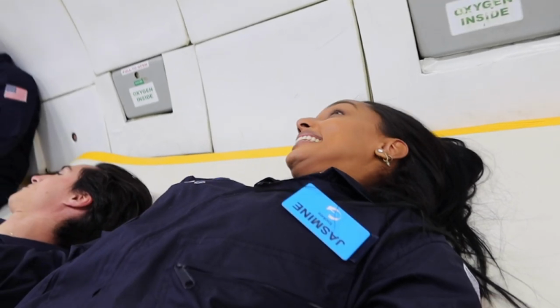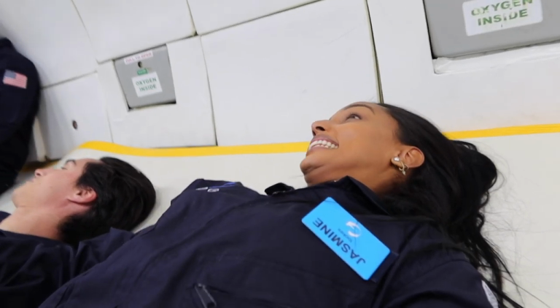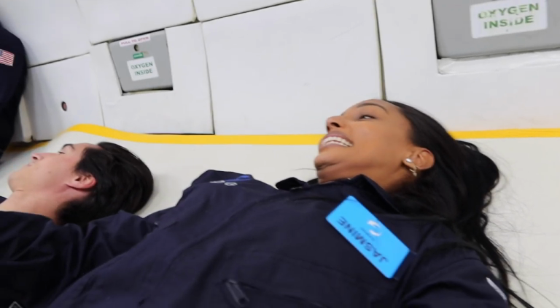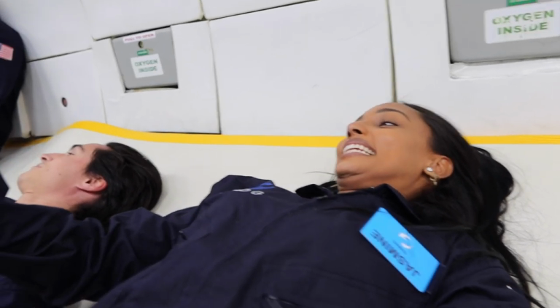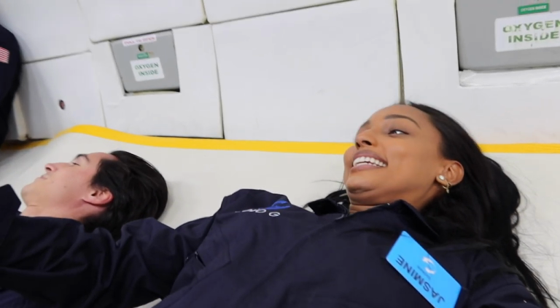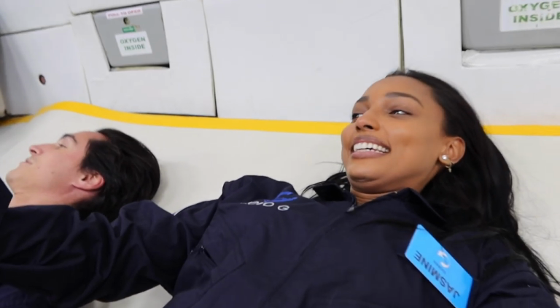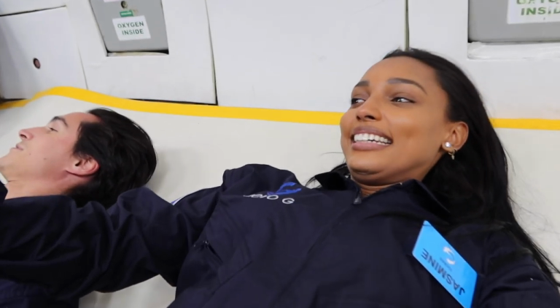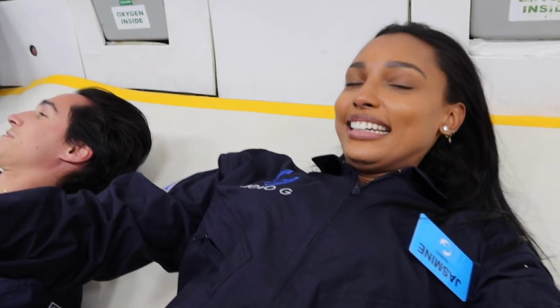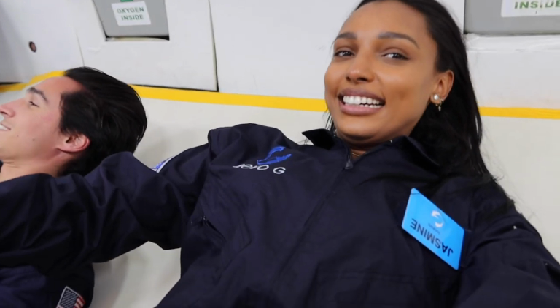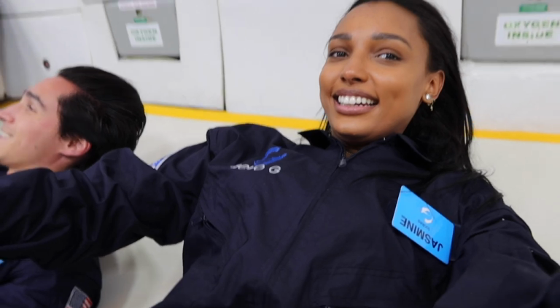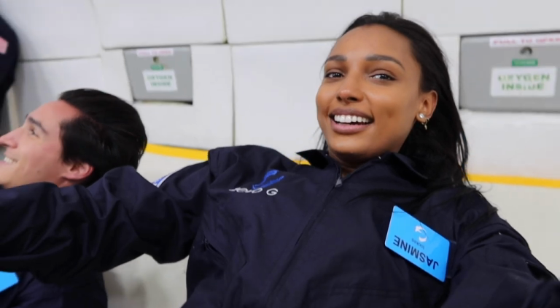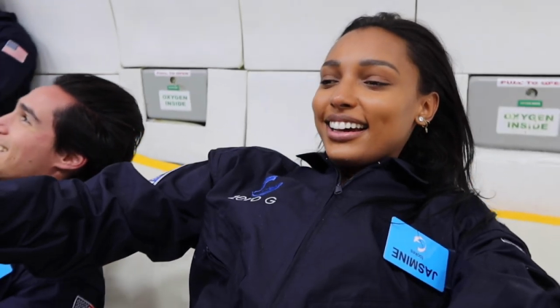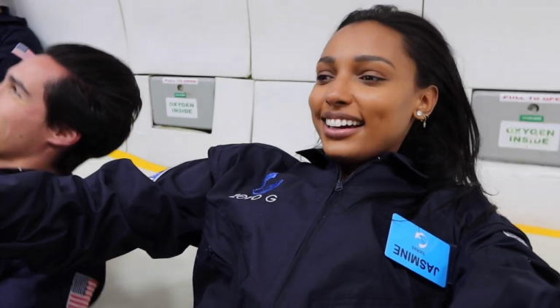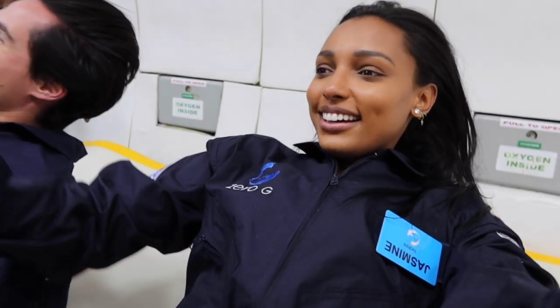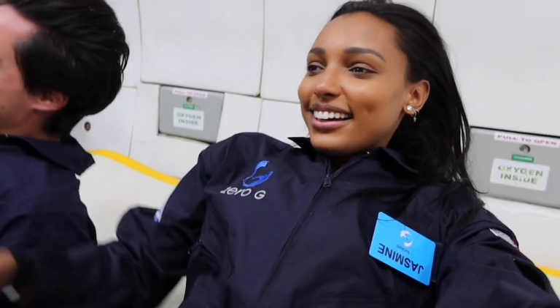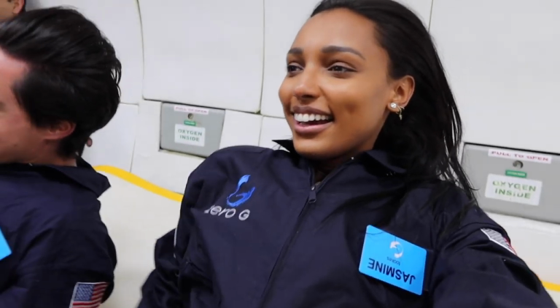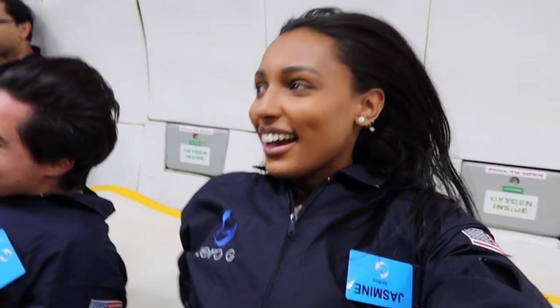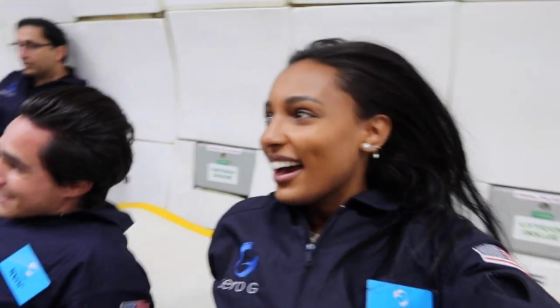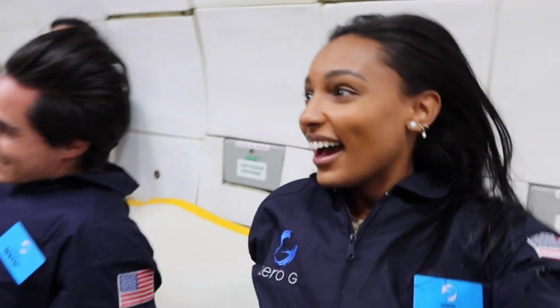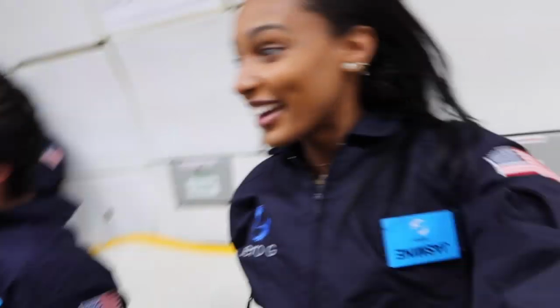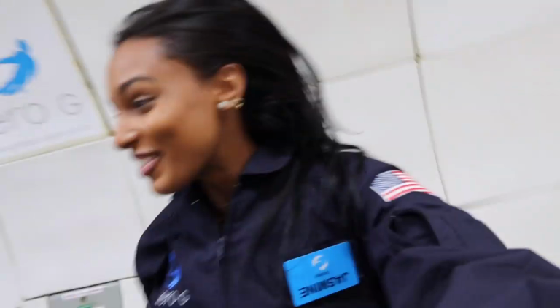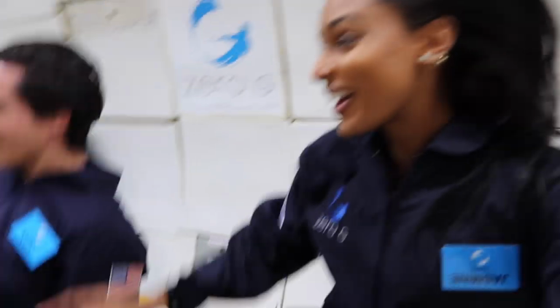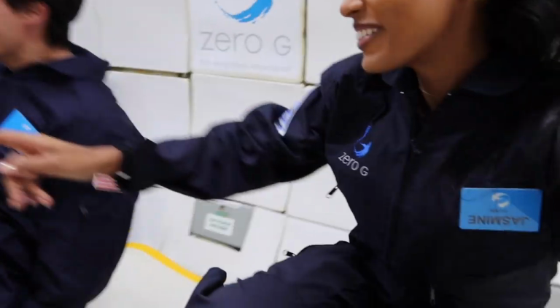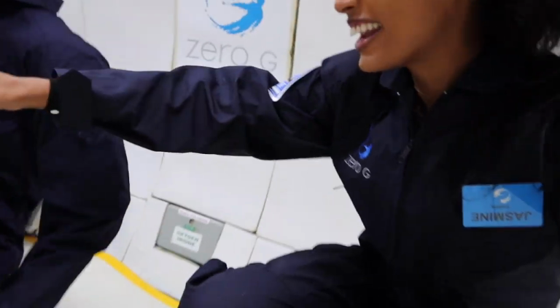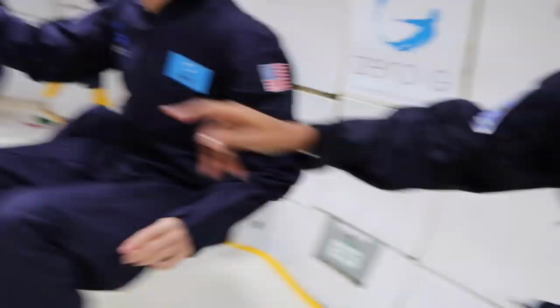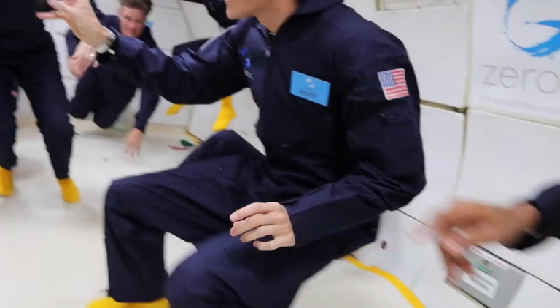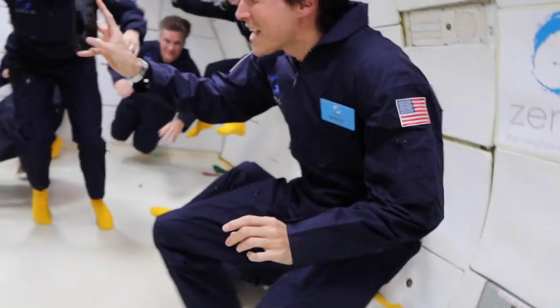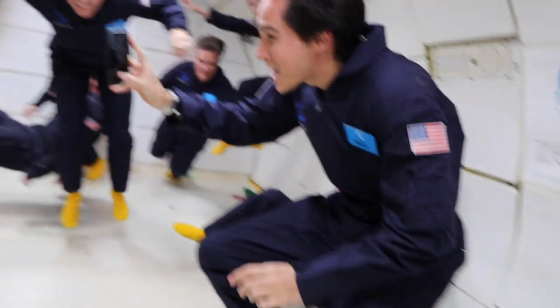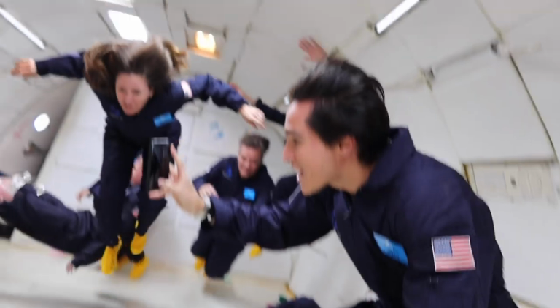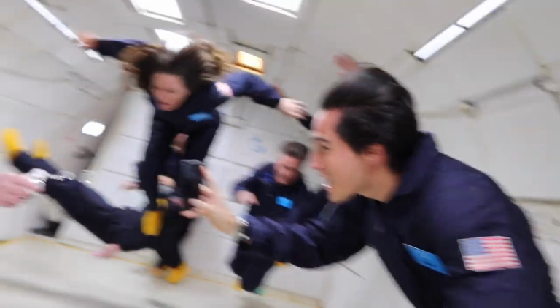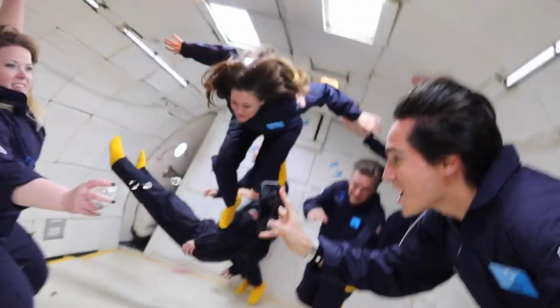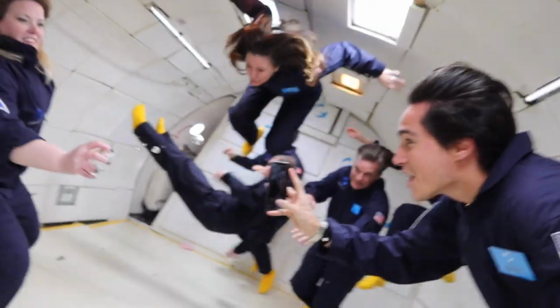Let's go! Get the water! Get the water! Woo!